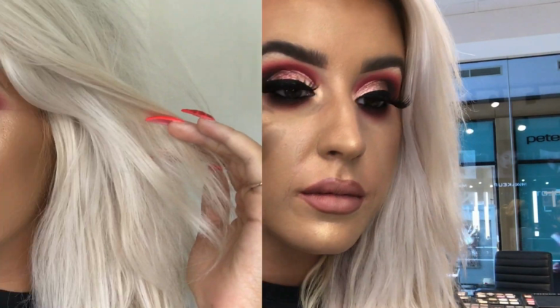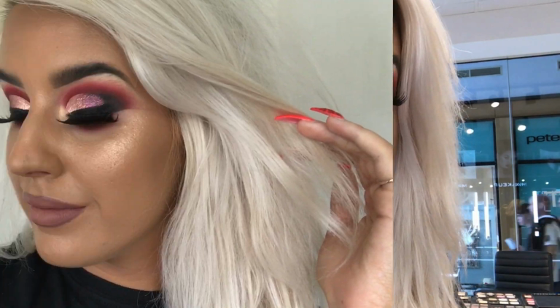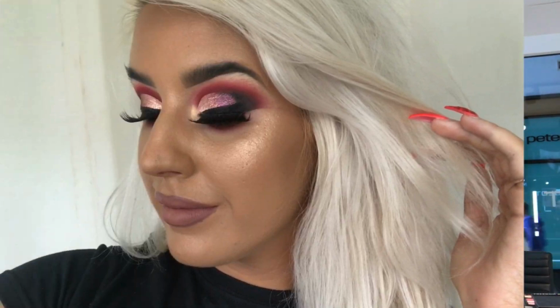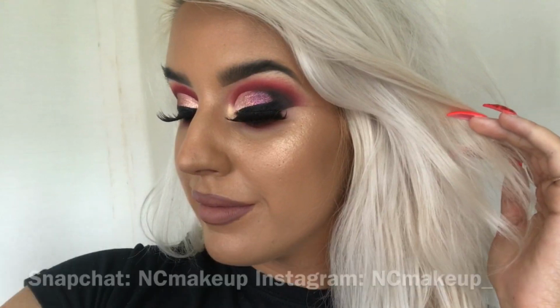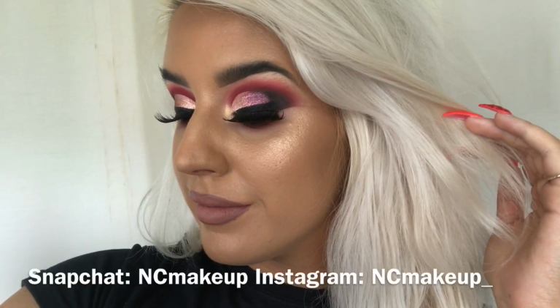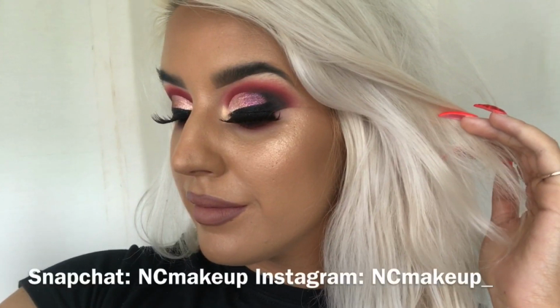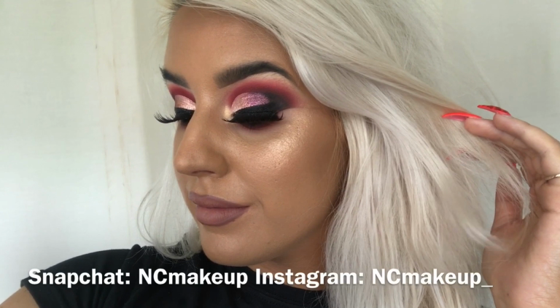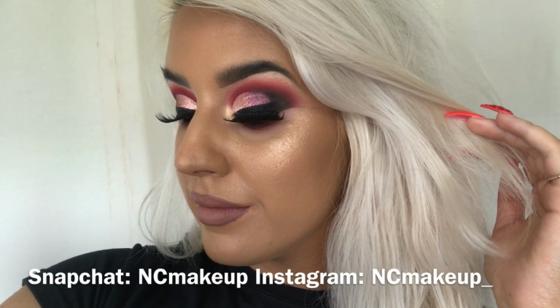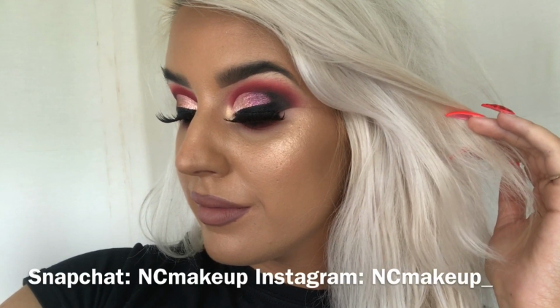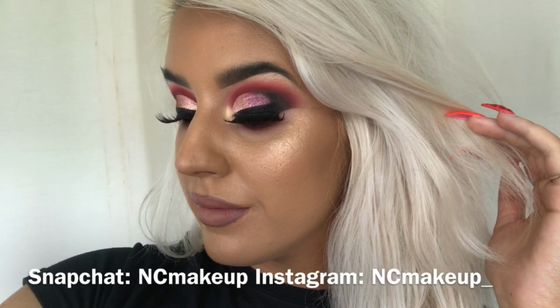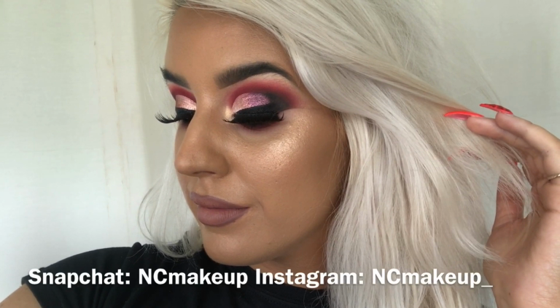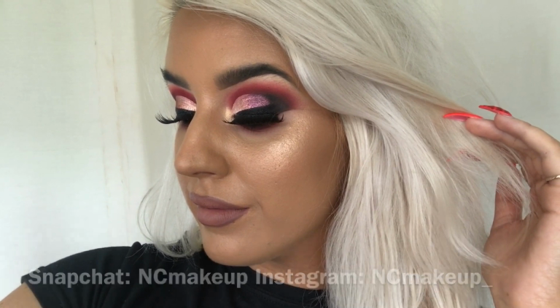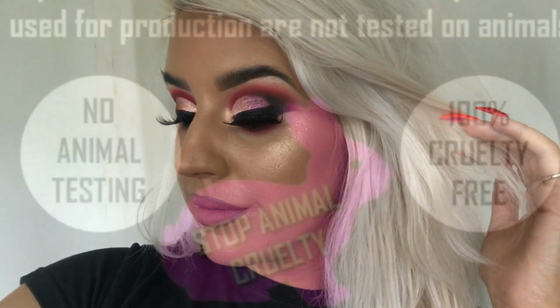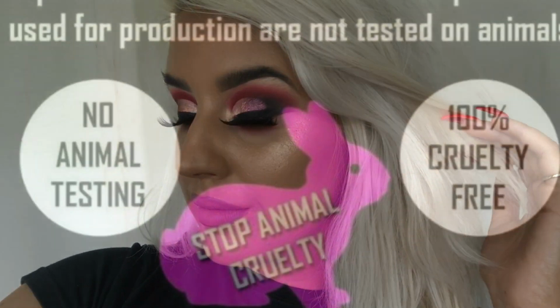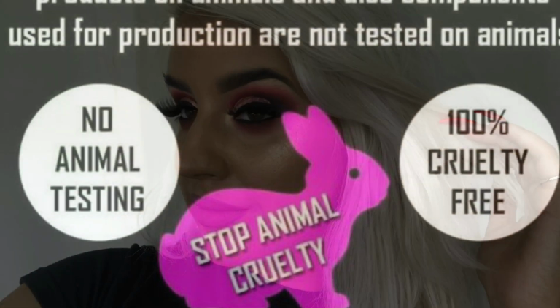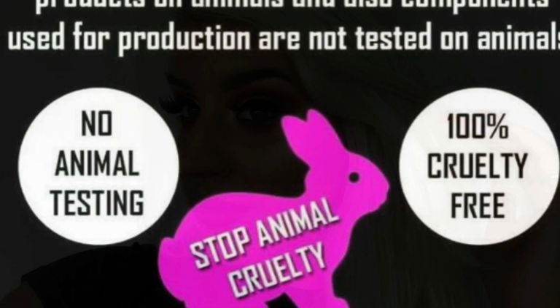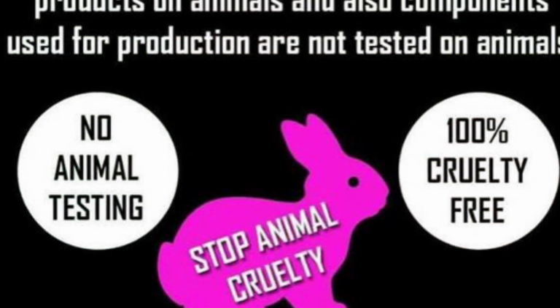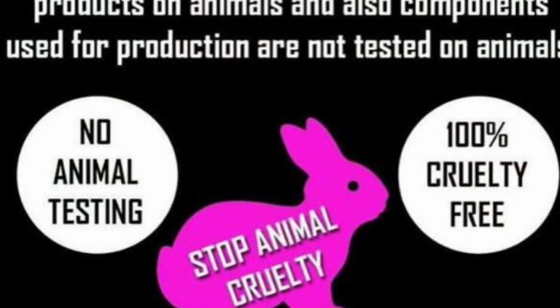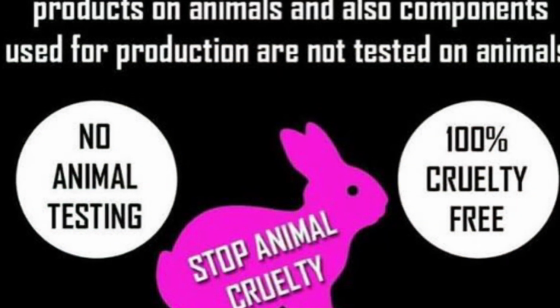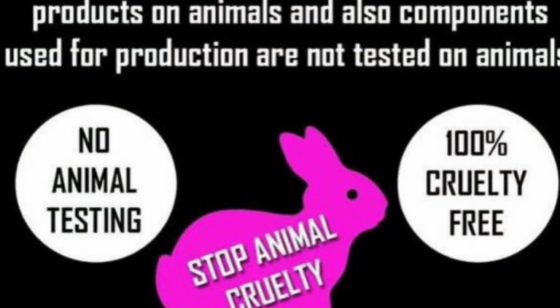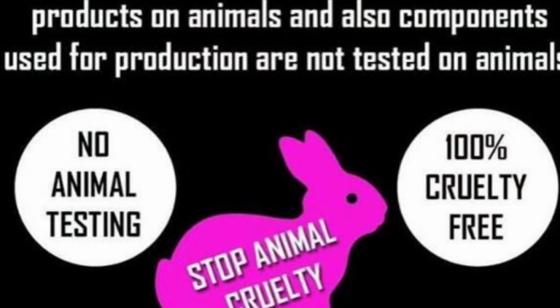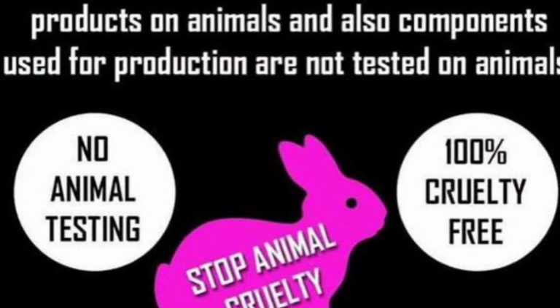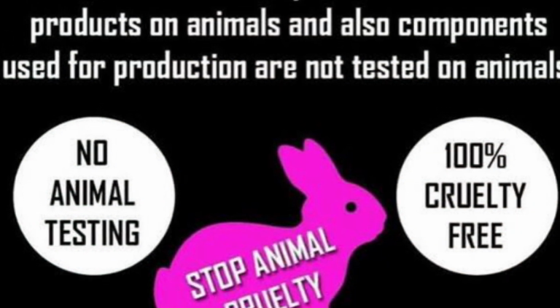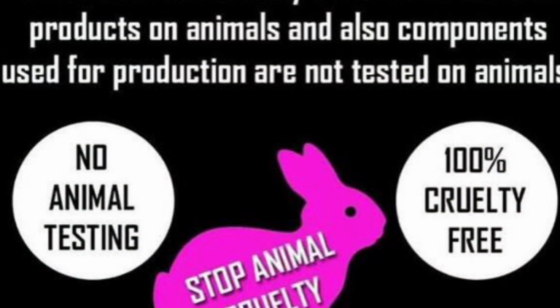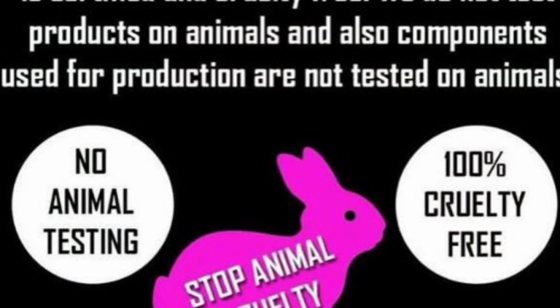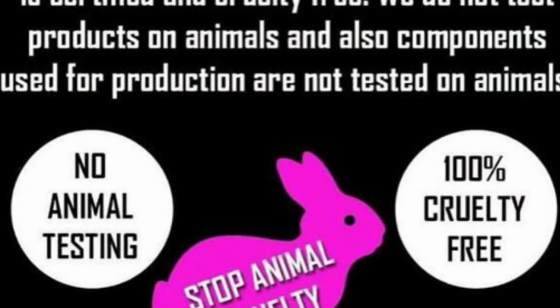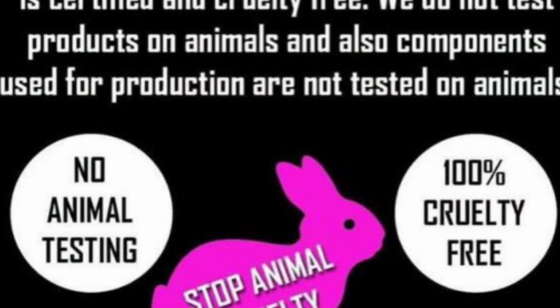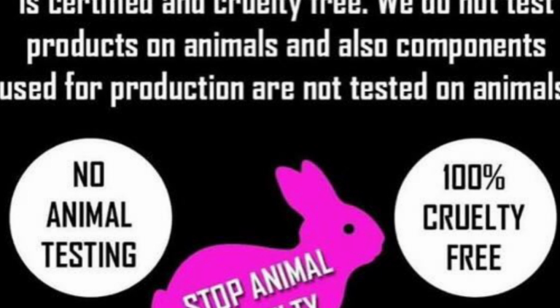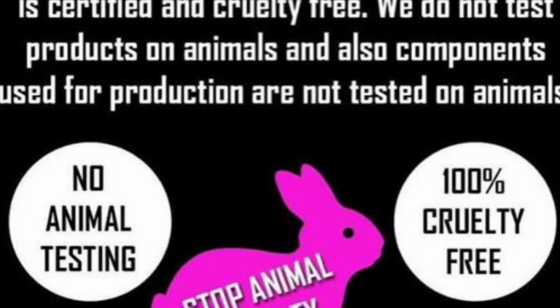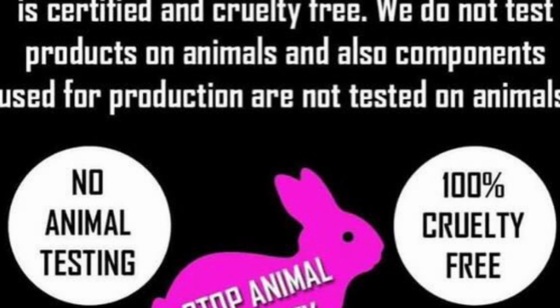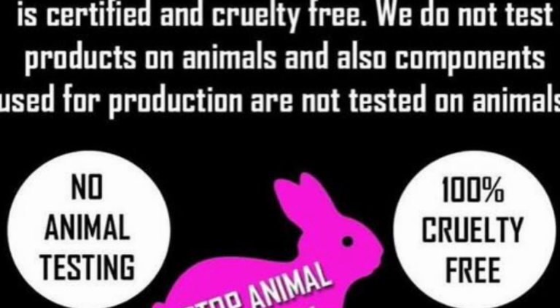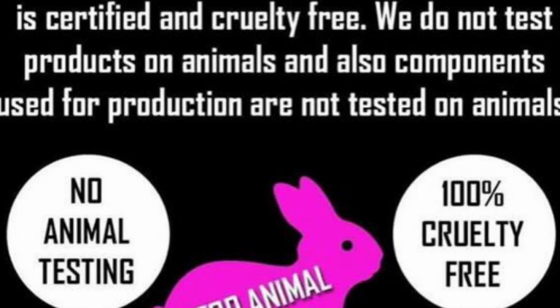The brushes and sponges are available in store and online now. And don't forget that this is a cruelty-free makeup brand, something we're super super proud of here.